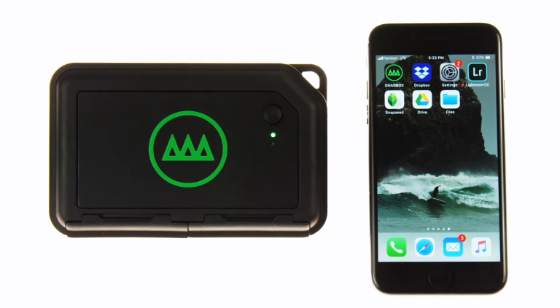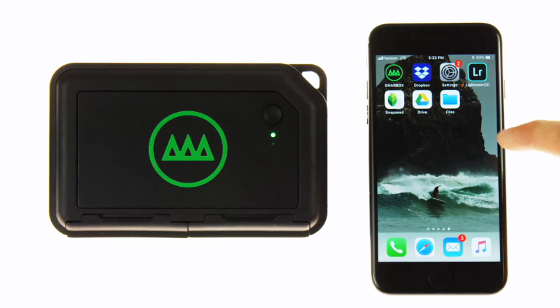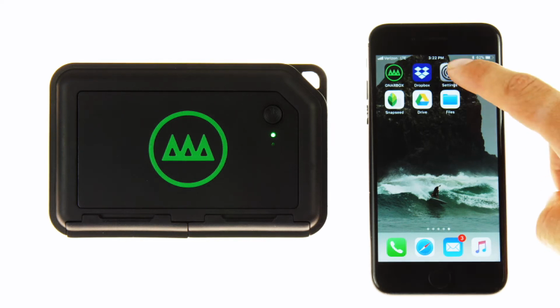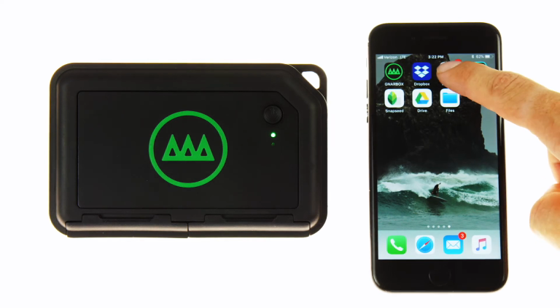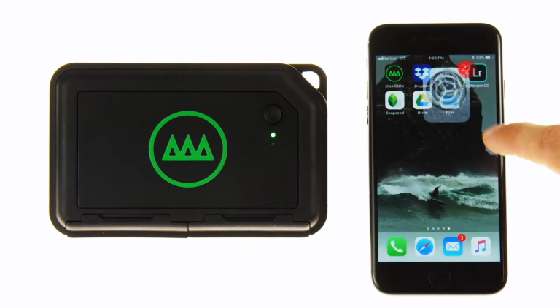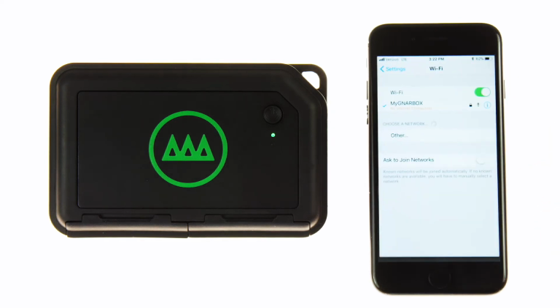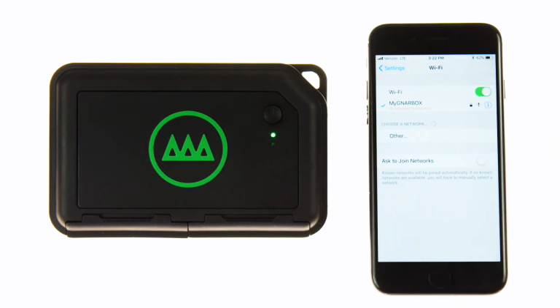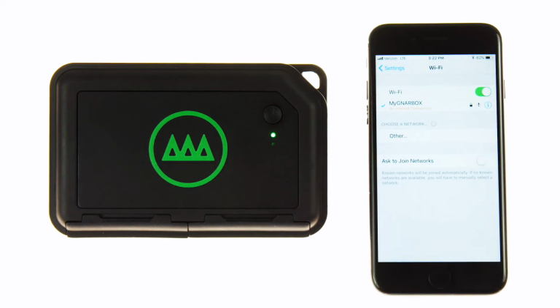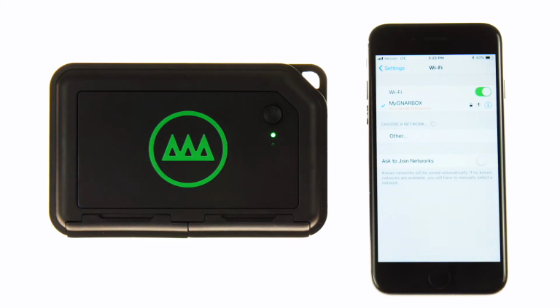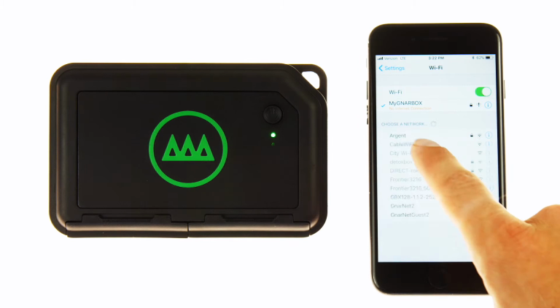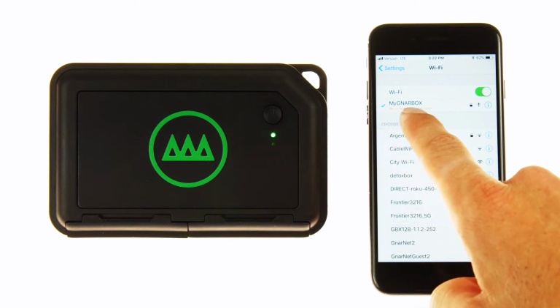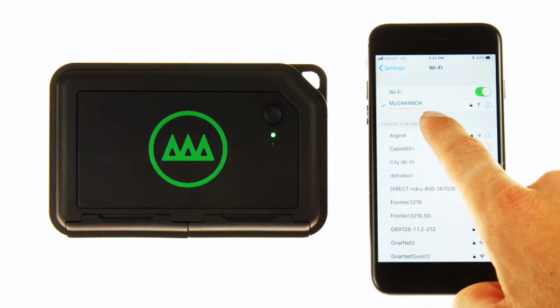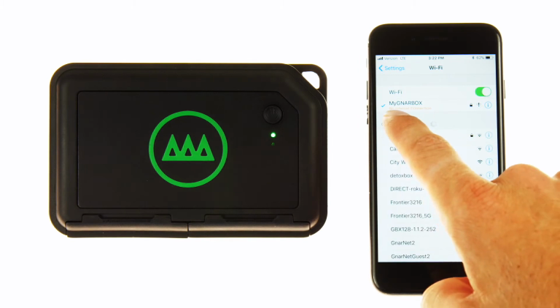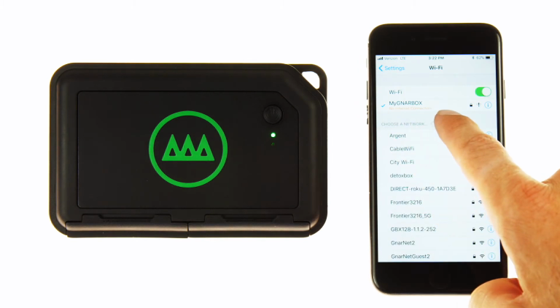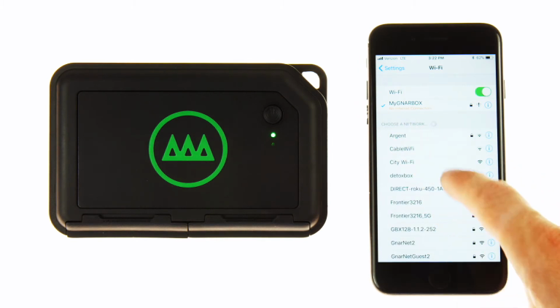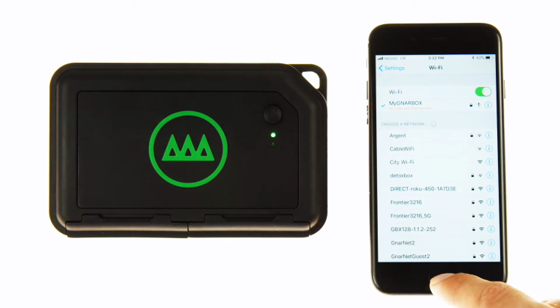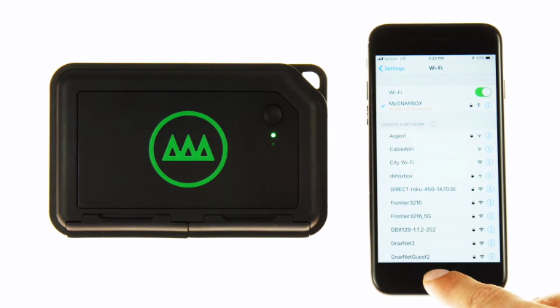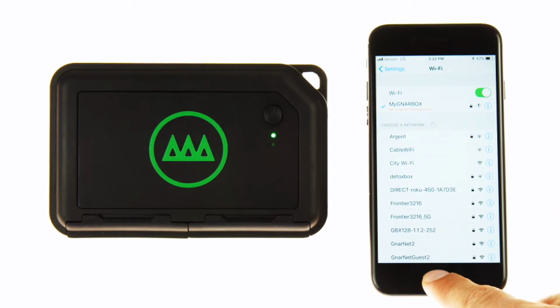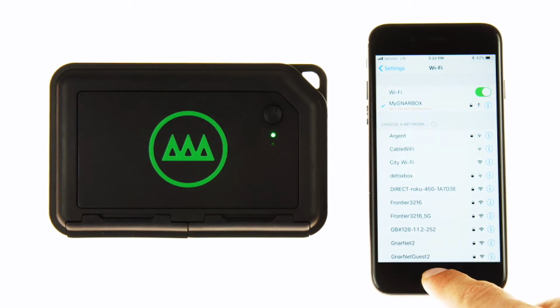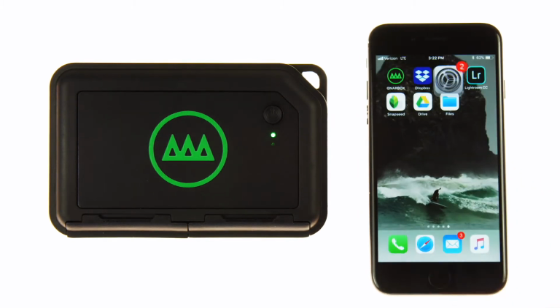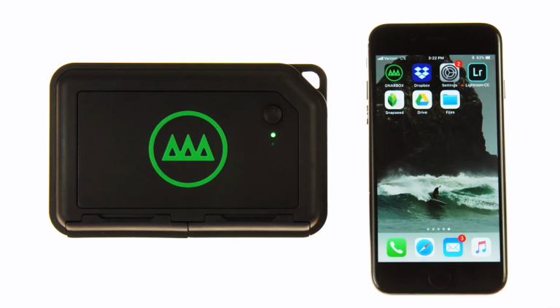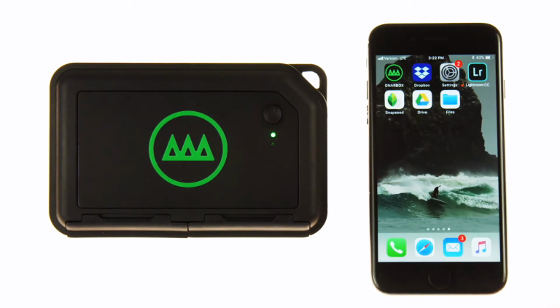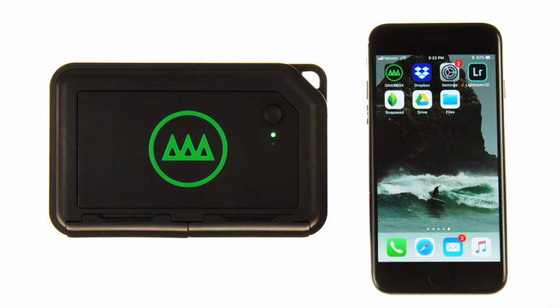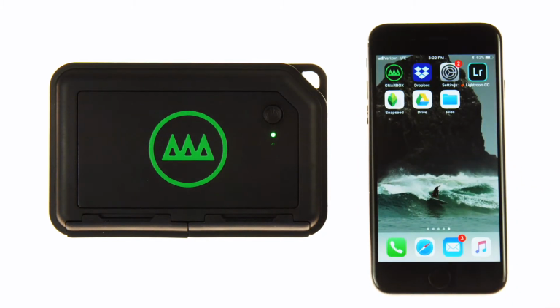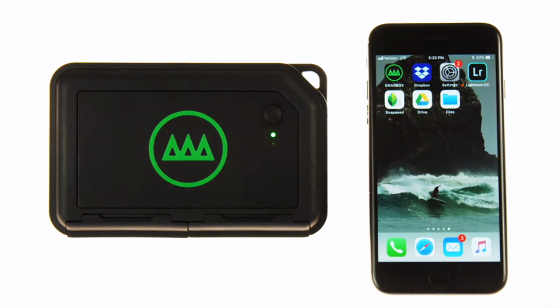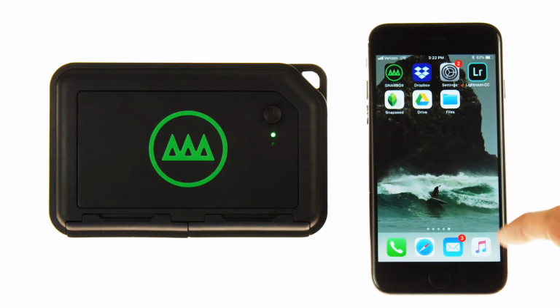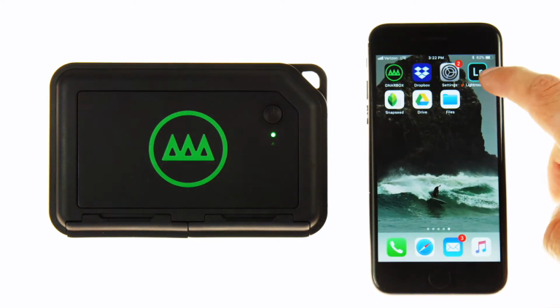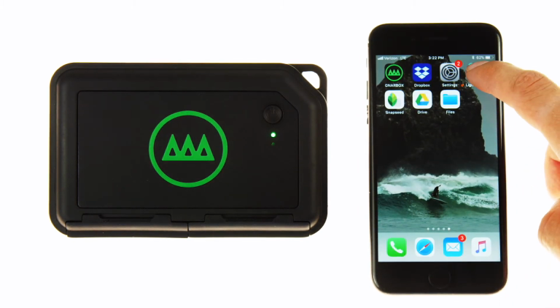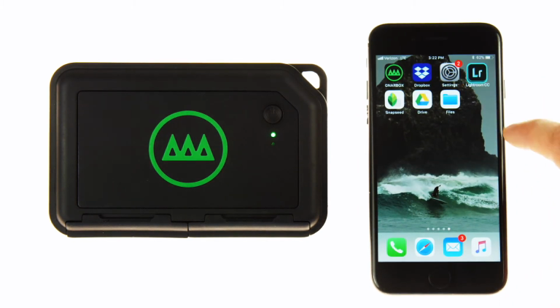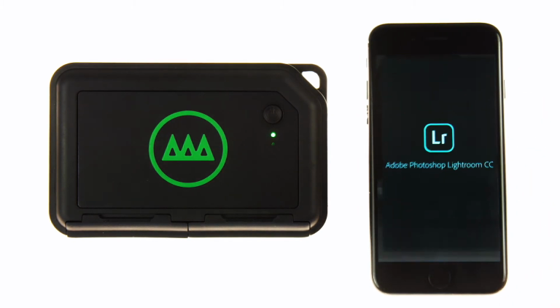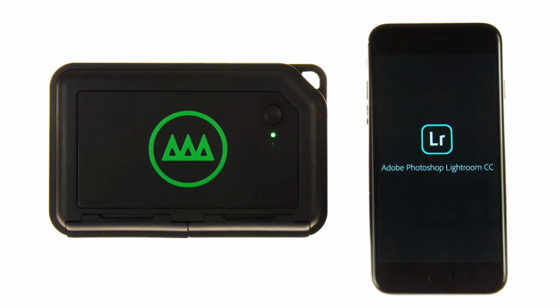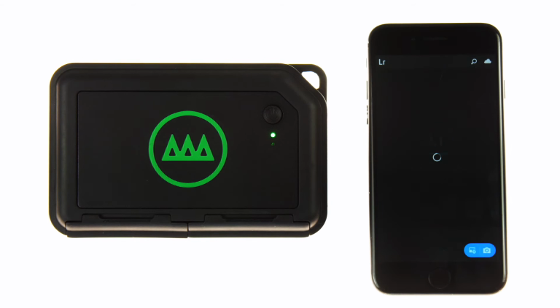As always, the first step is to connect your iPhone or iPad to the Gnarbox Wi-Fi. Once connected to Gnarbox, open the Lightroom Mobile app.